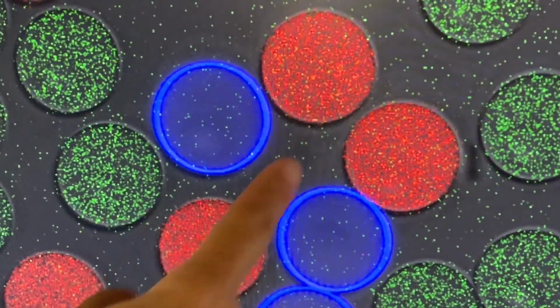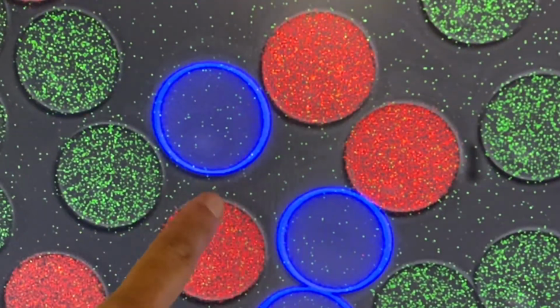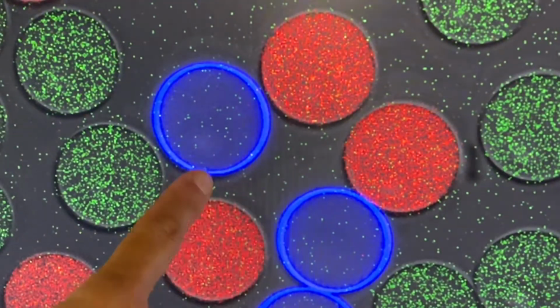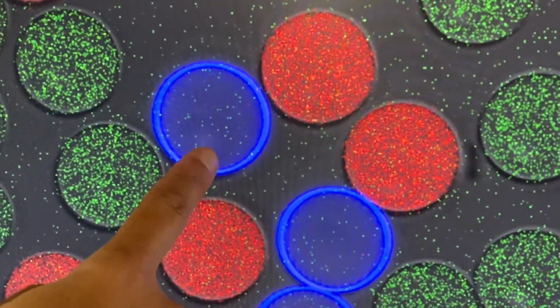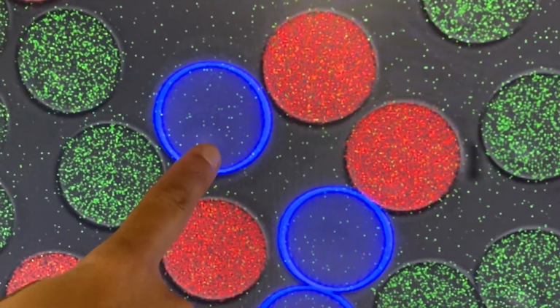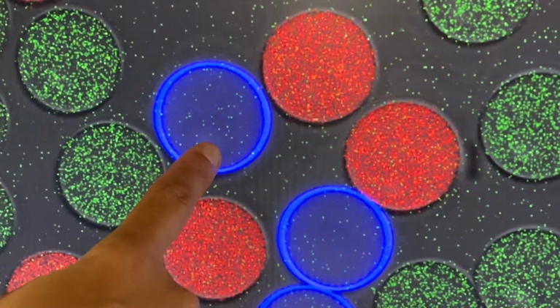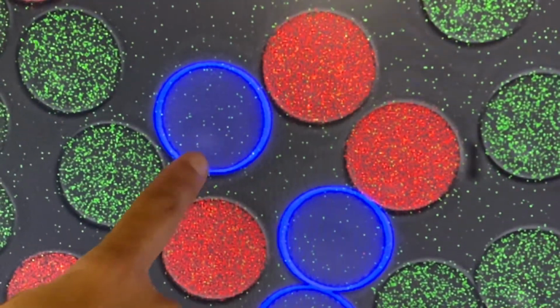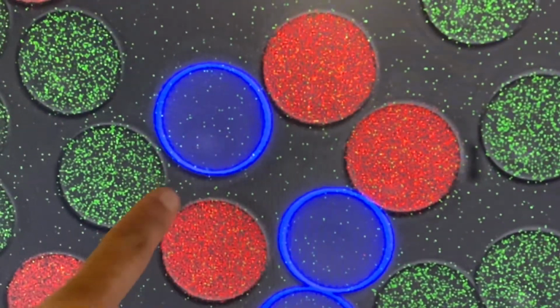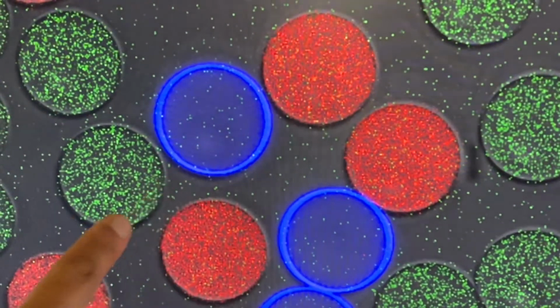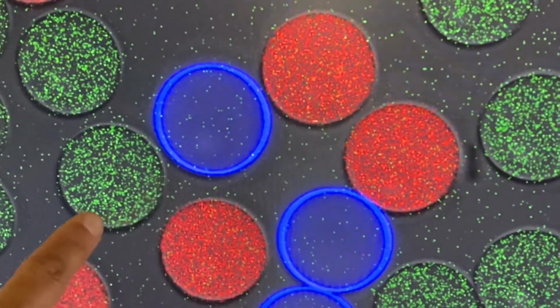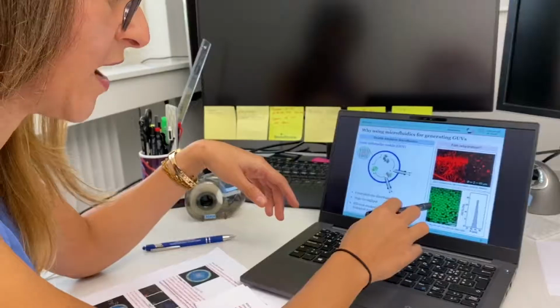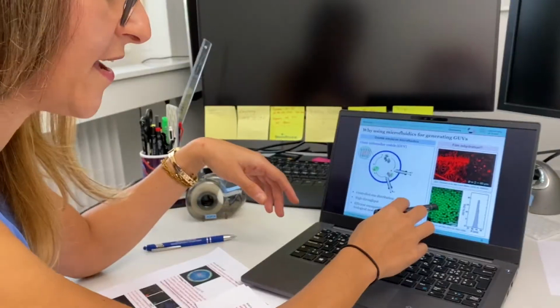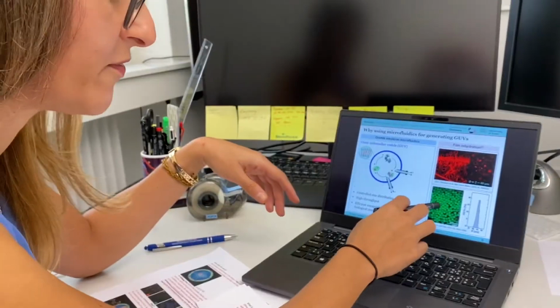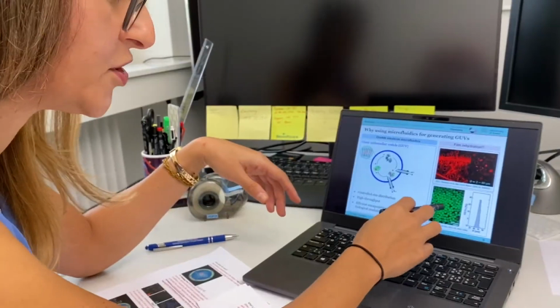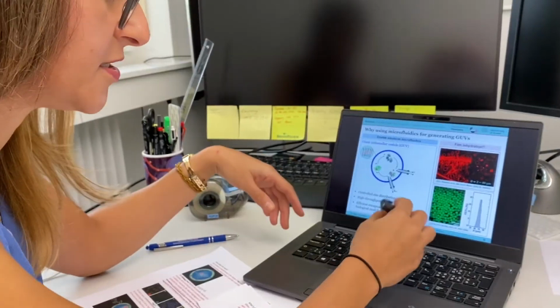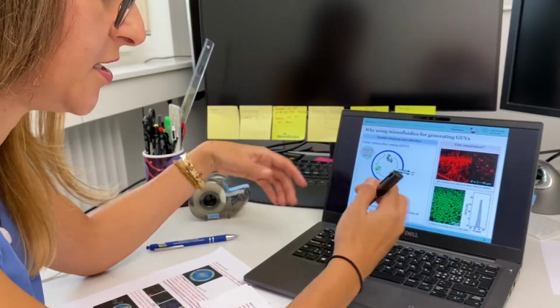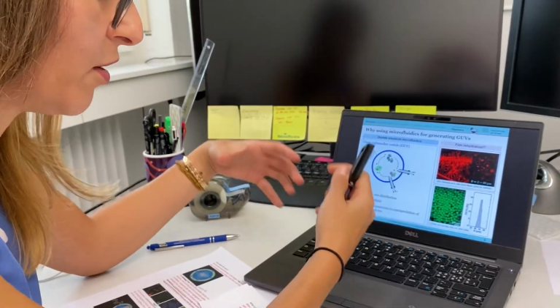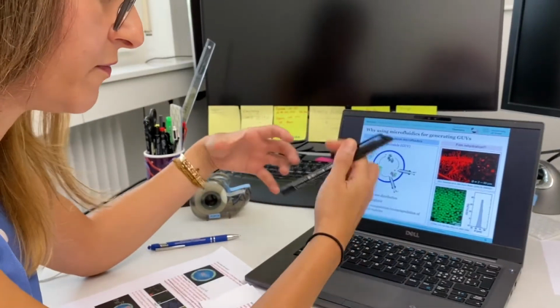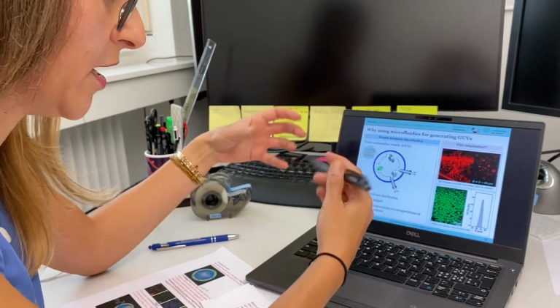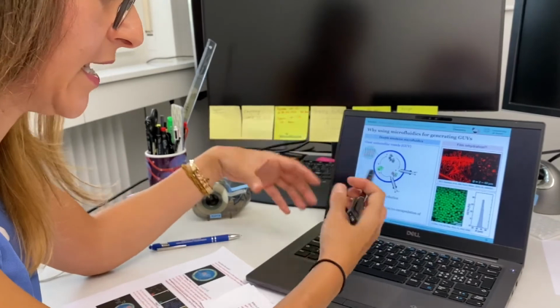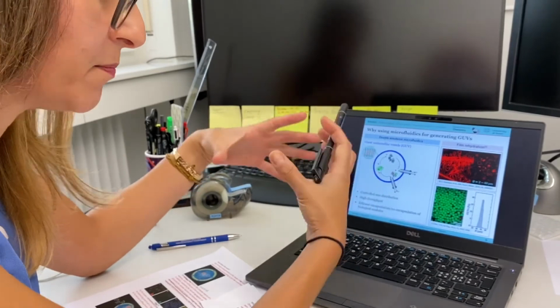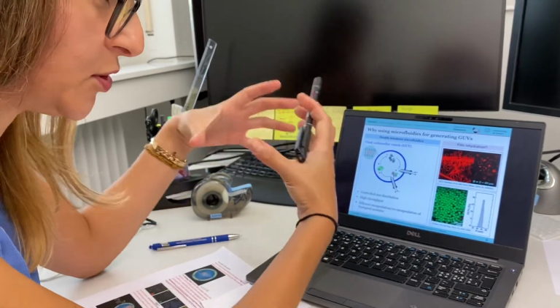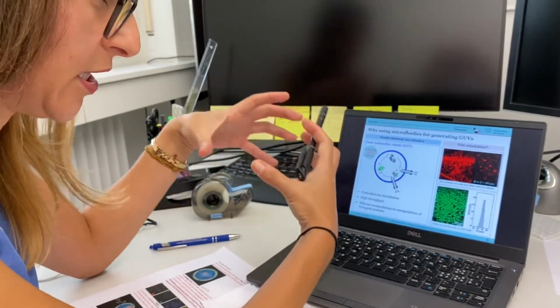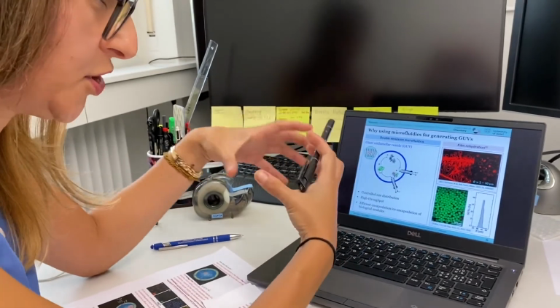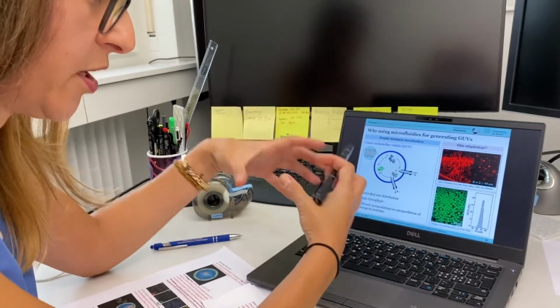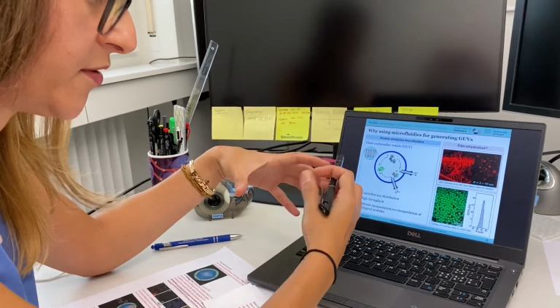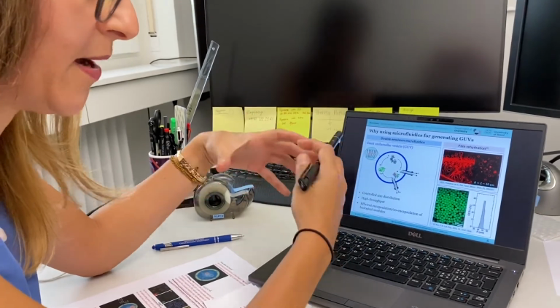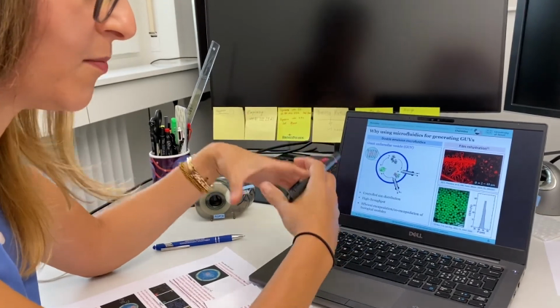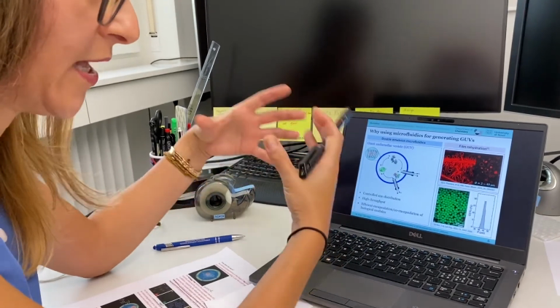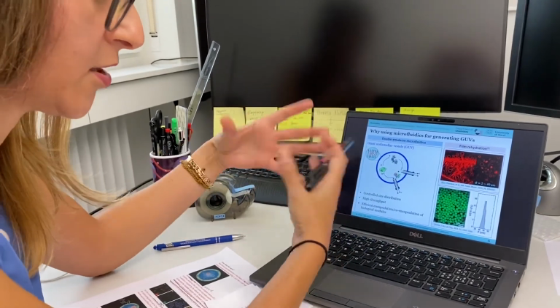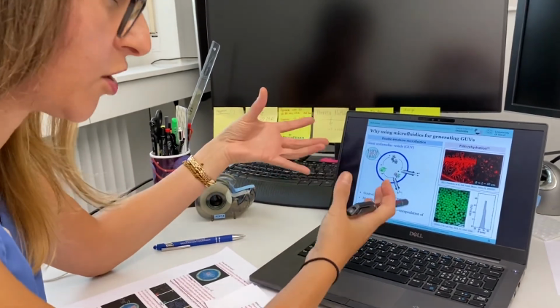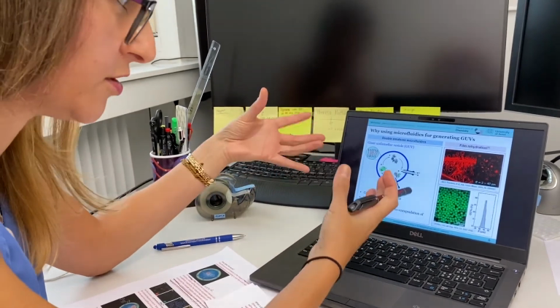Our microfluidic technique allows us to have very precise control of sizes, and also high efficiency of encapsulation of the biomolecular content.